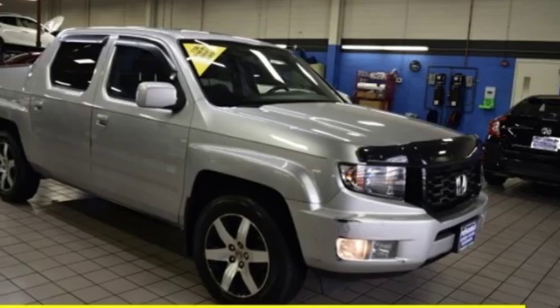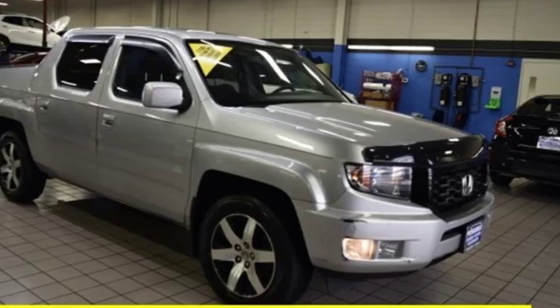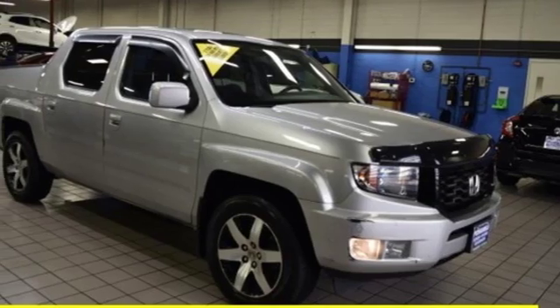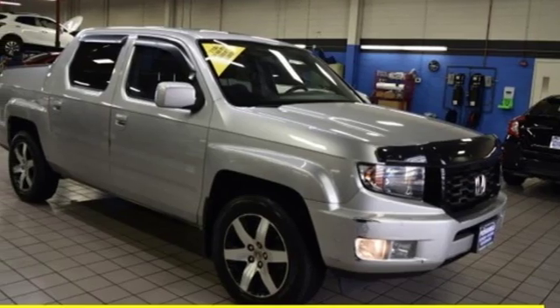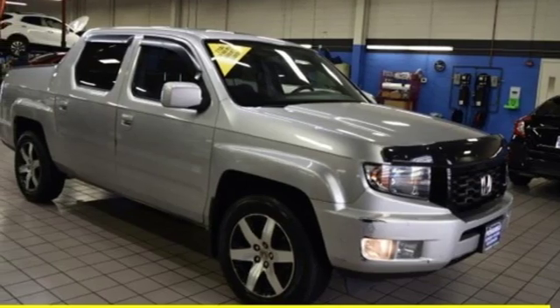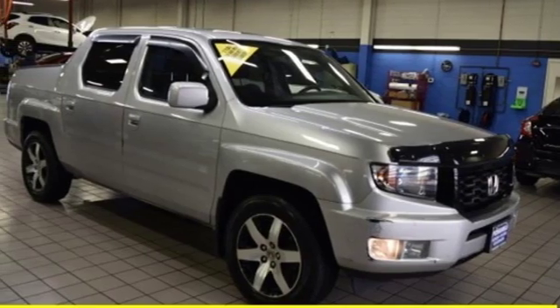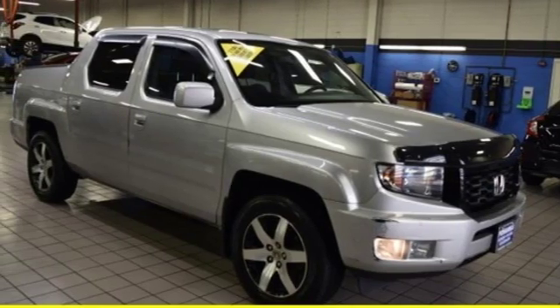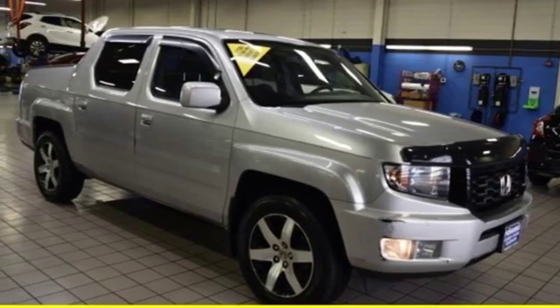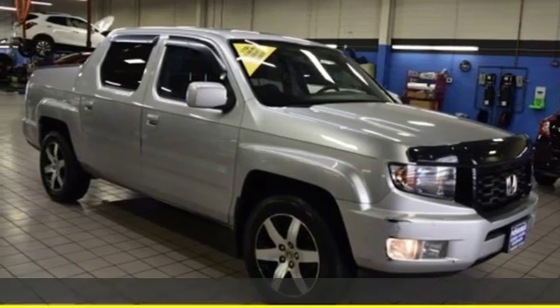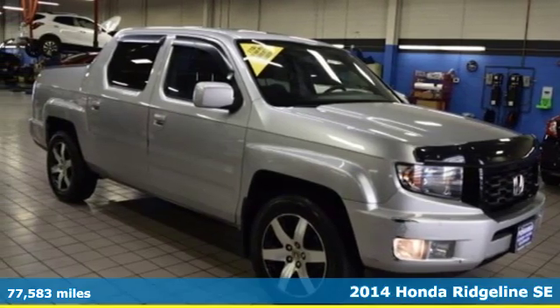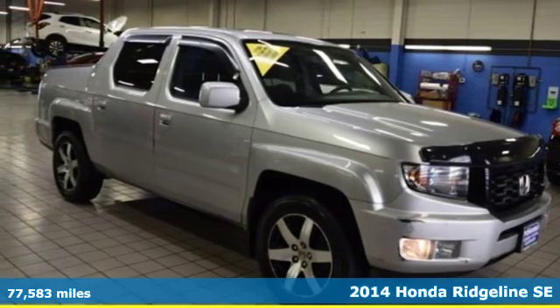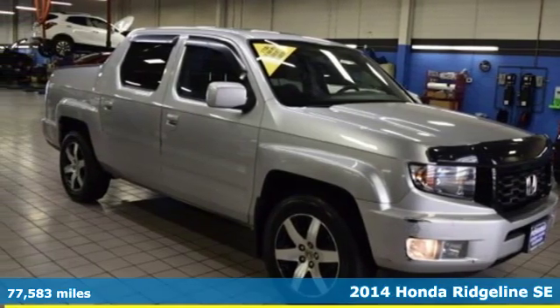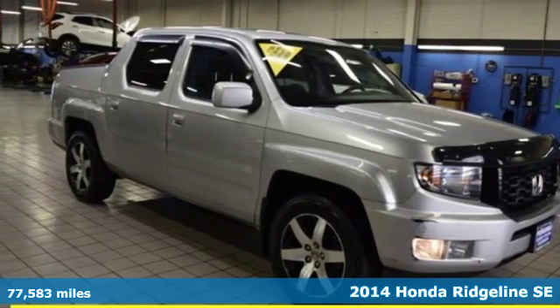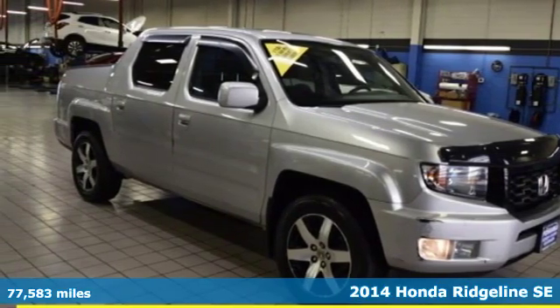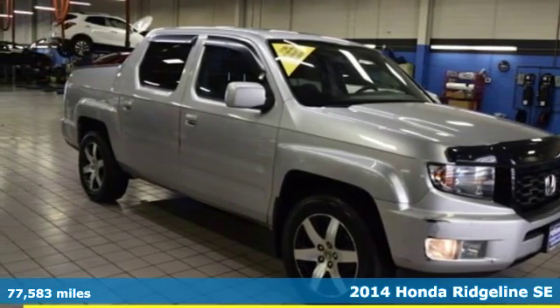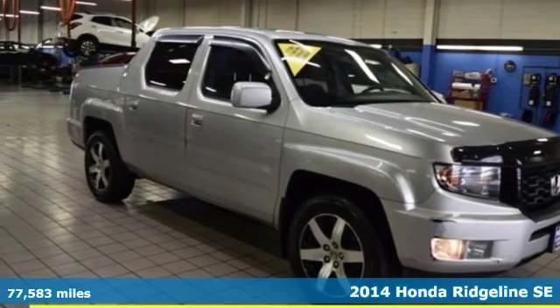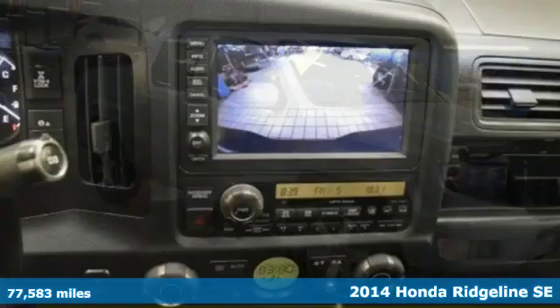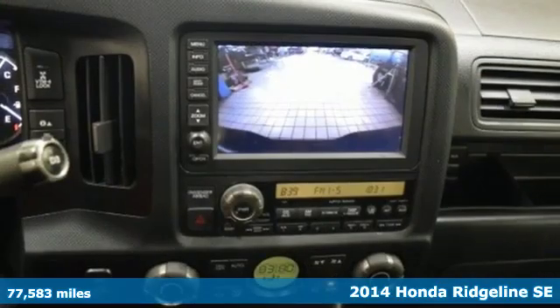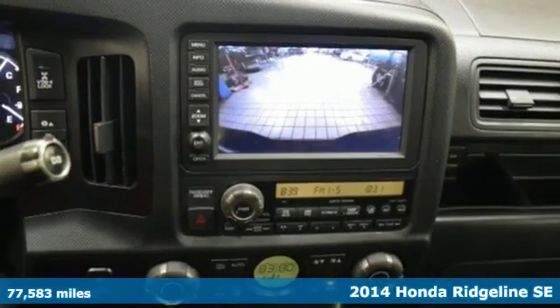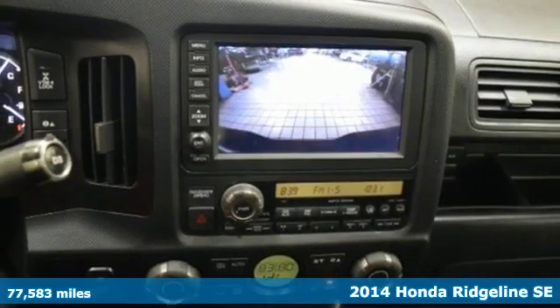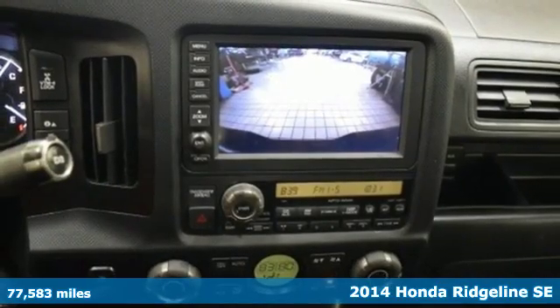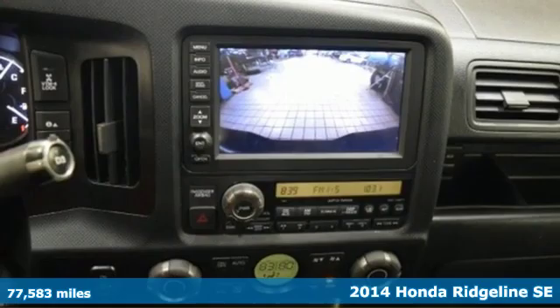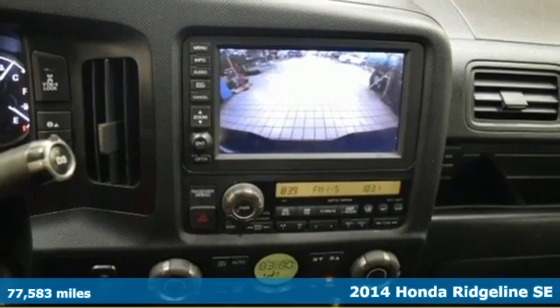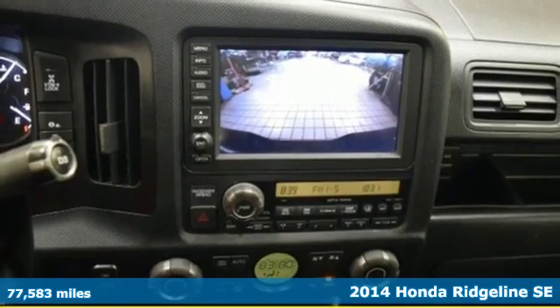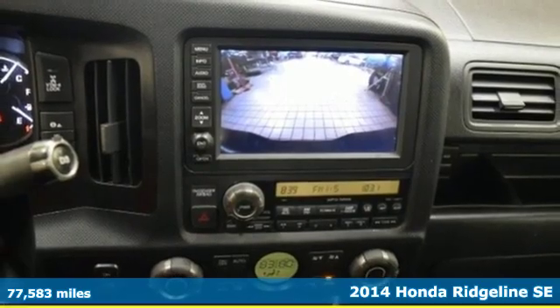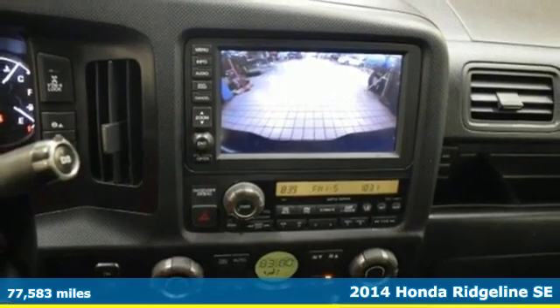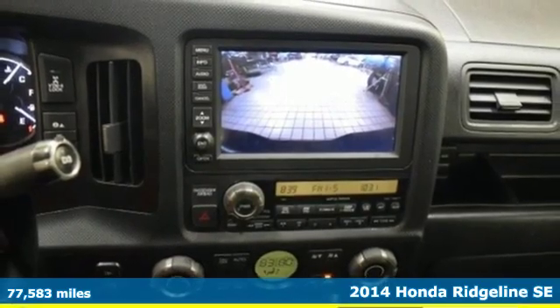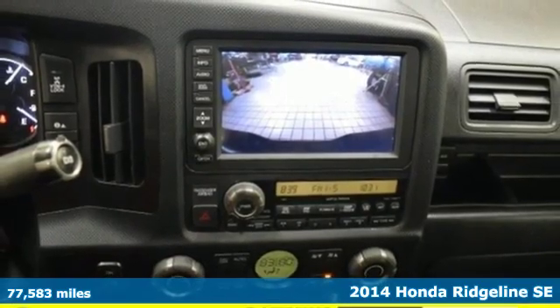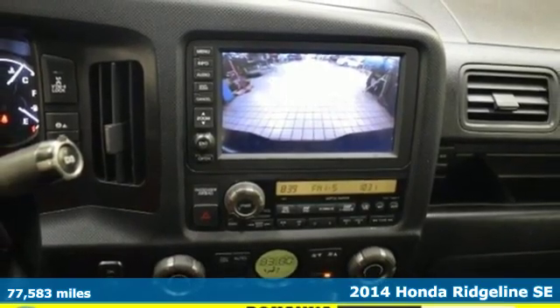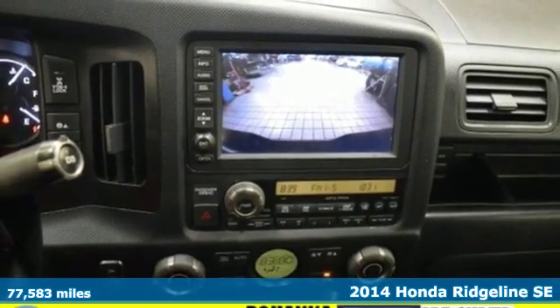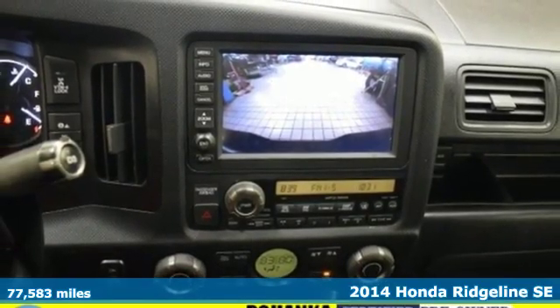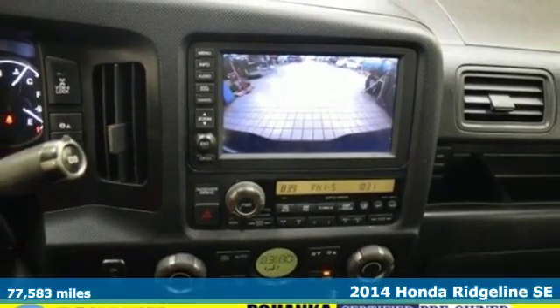Here's a 2014 Honda Ridgeline. It's just as capable on the job site as it is good looking in front of a gallery opening.